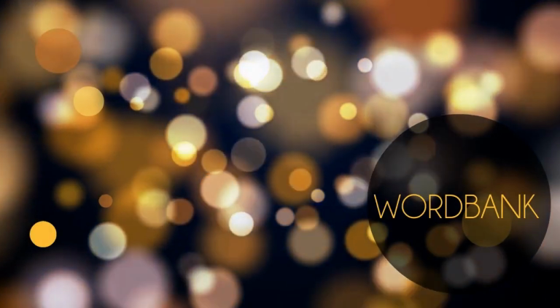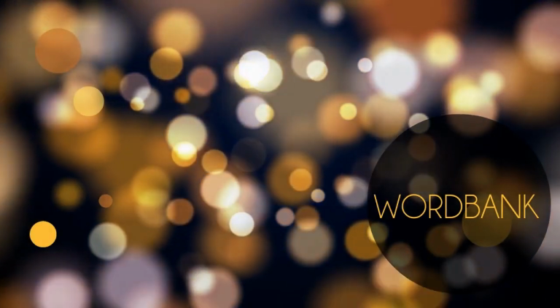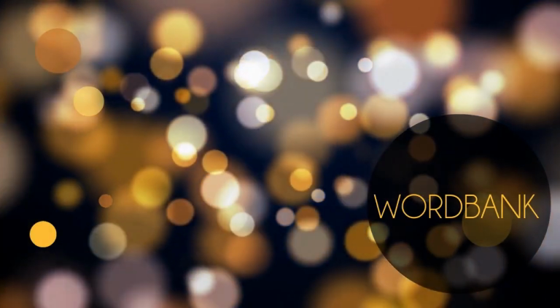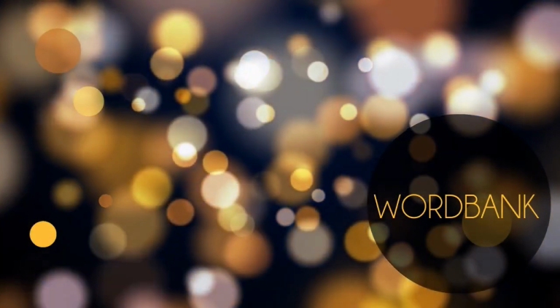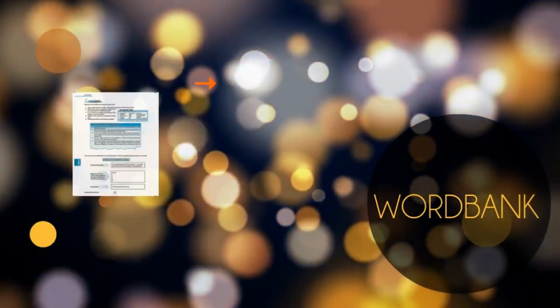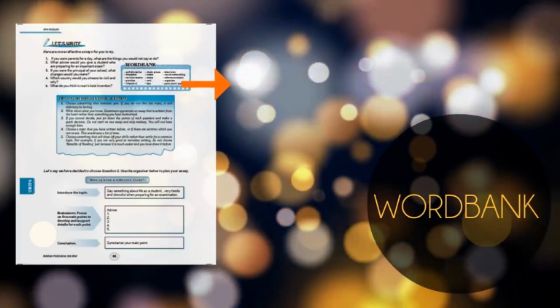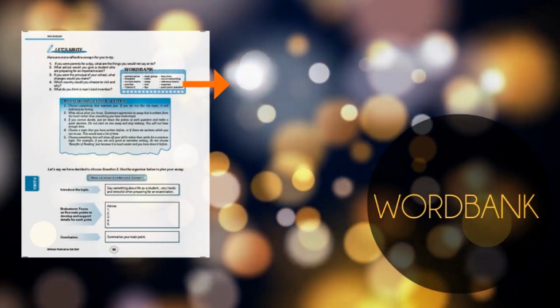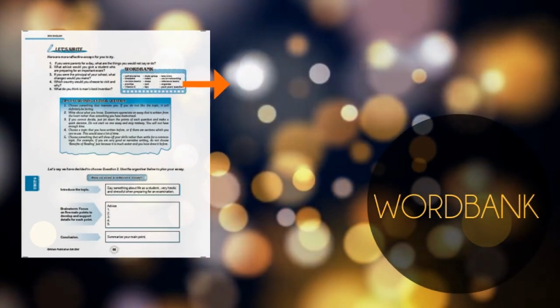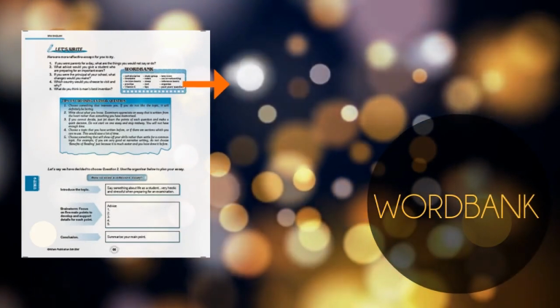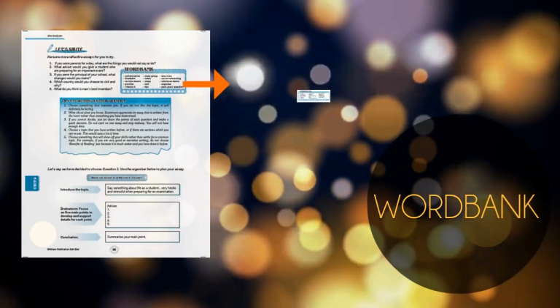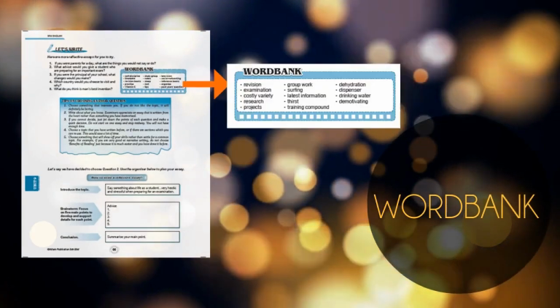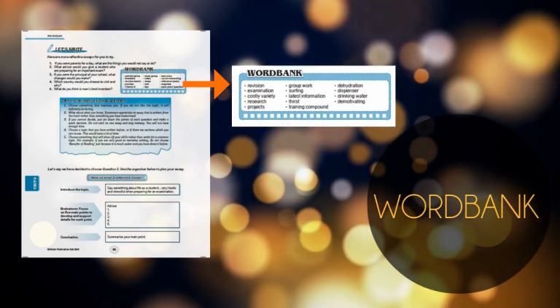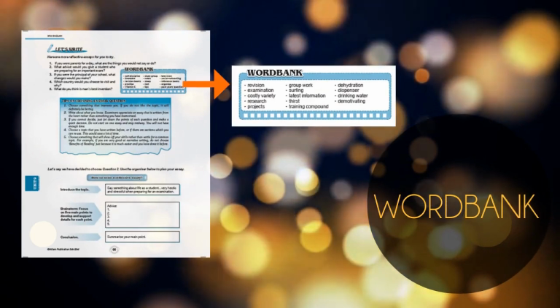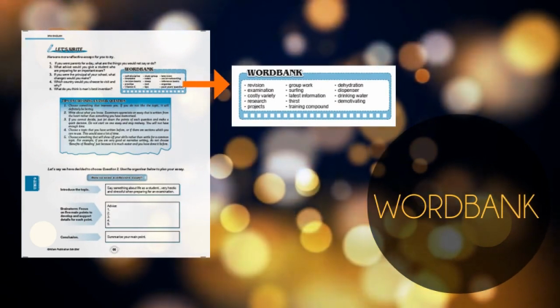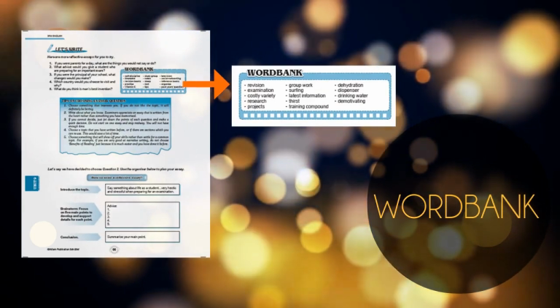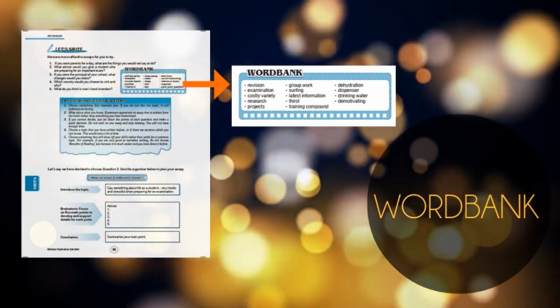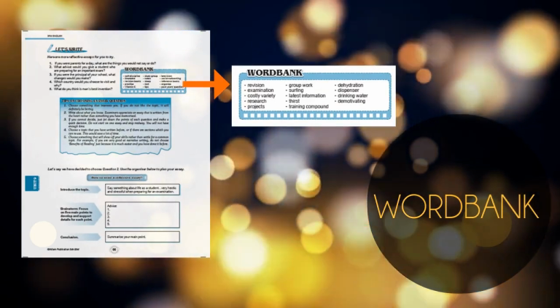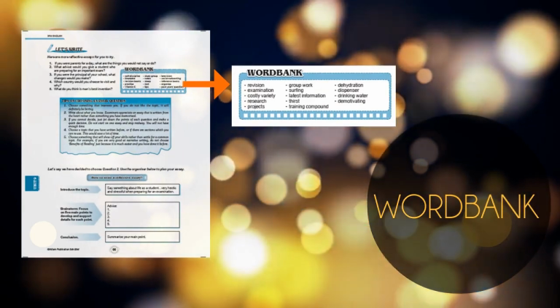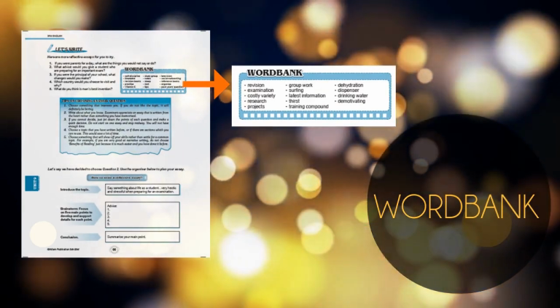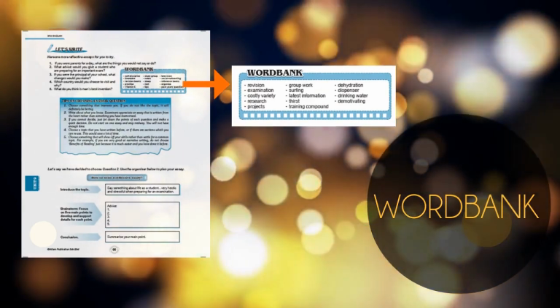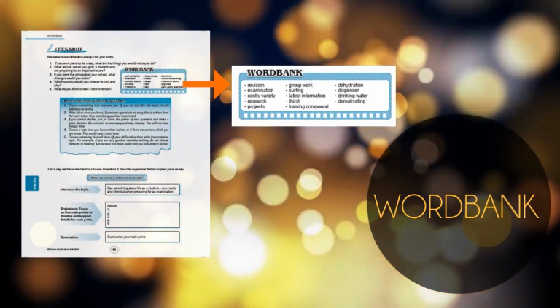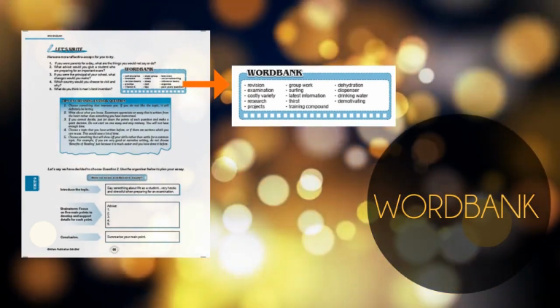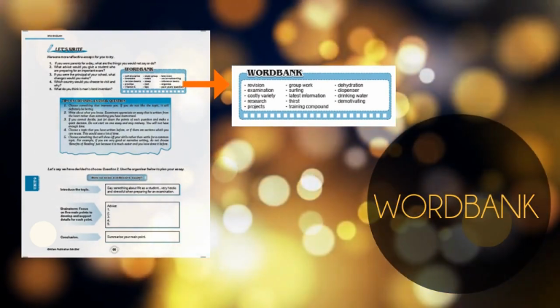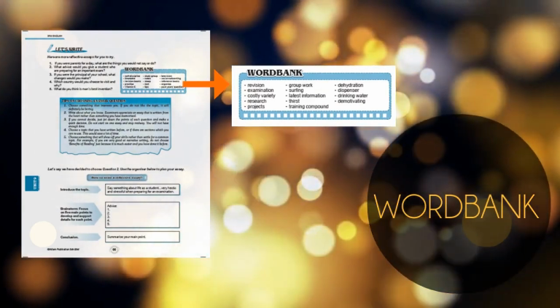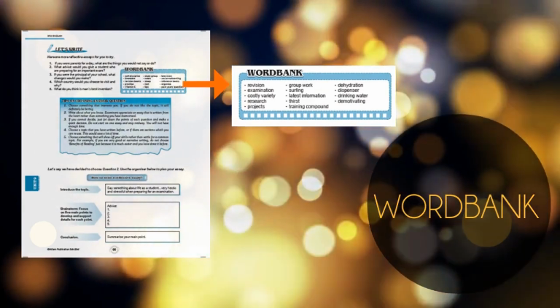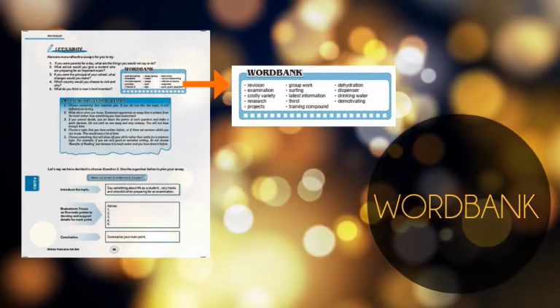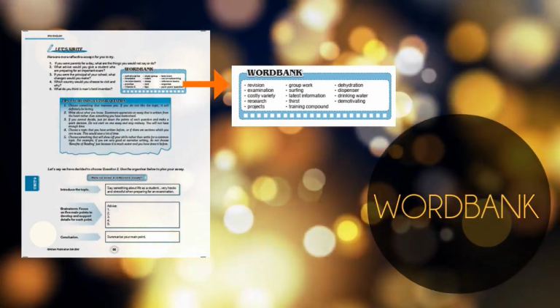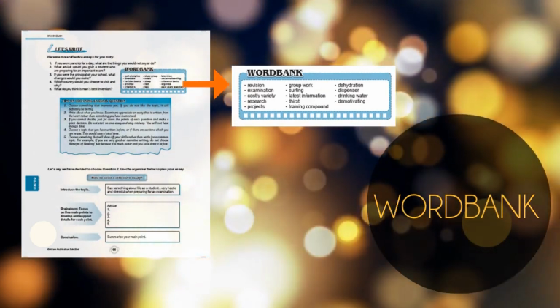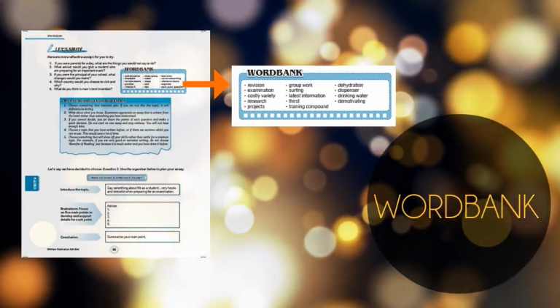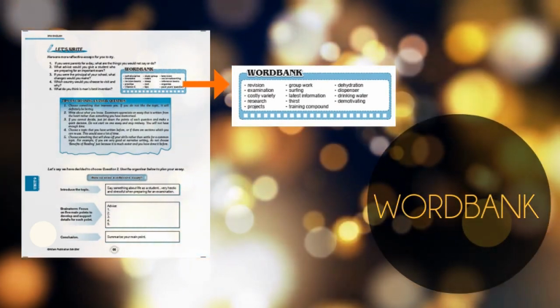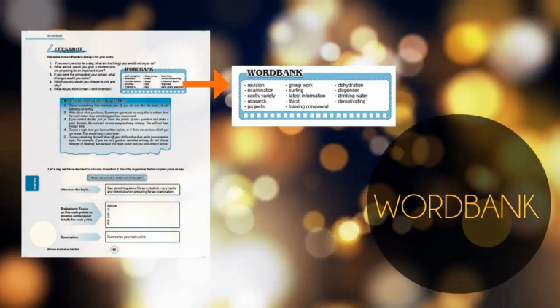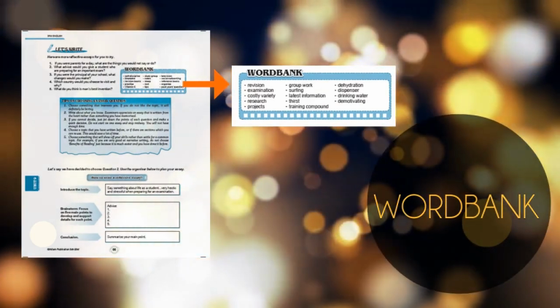Besides that, WordBank is a helpful list of vocabularies given to students to enhance their writing.